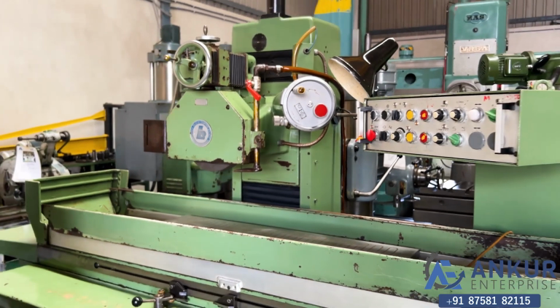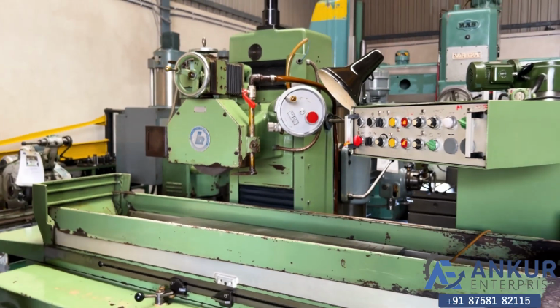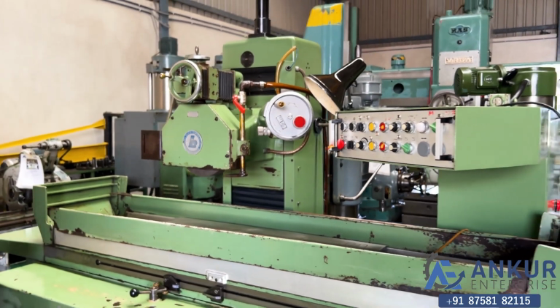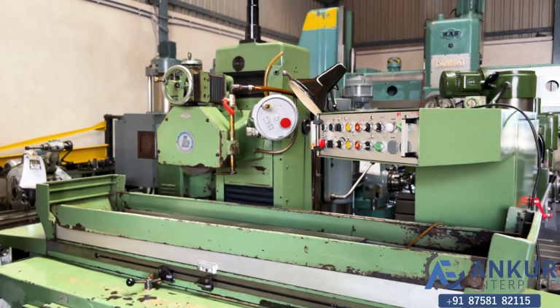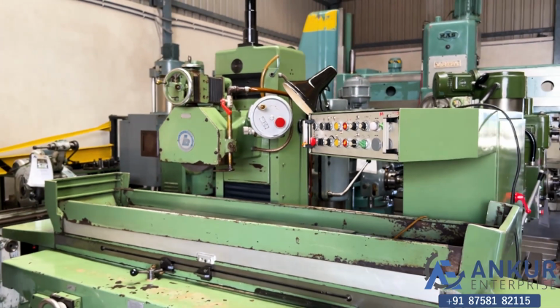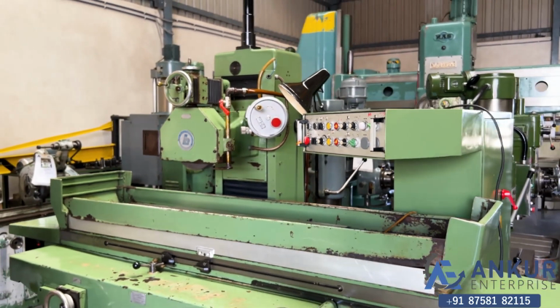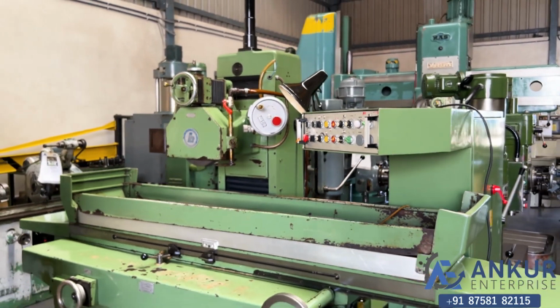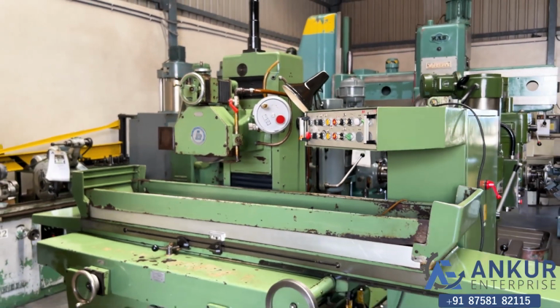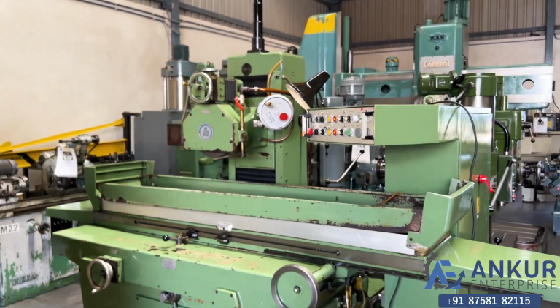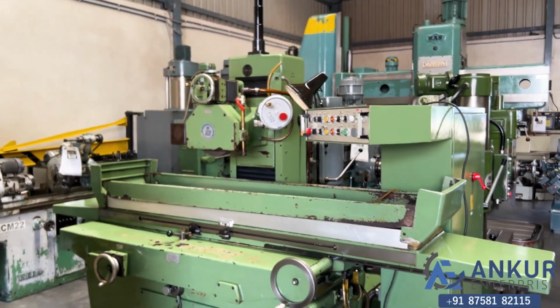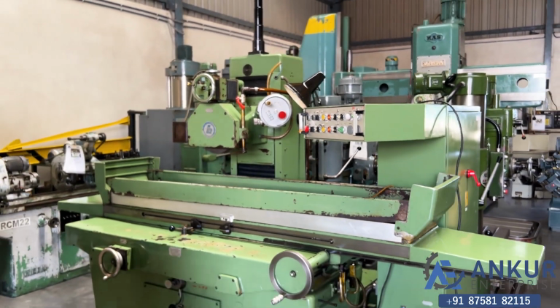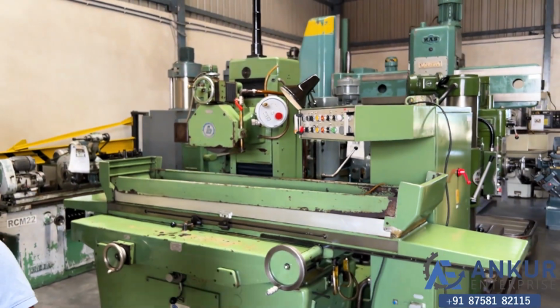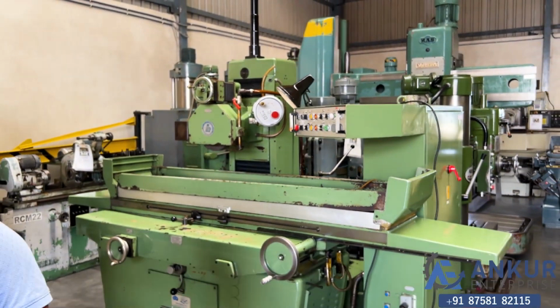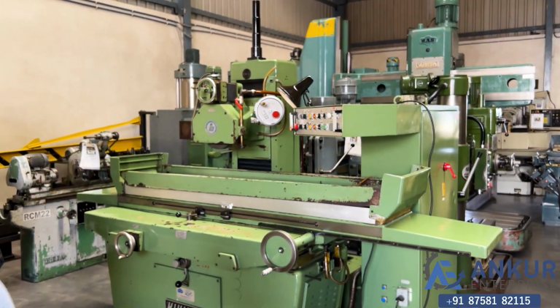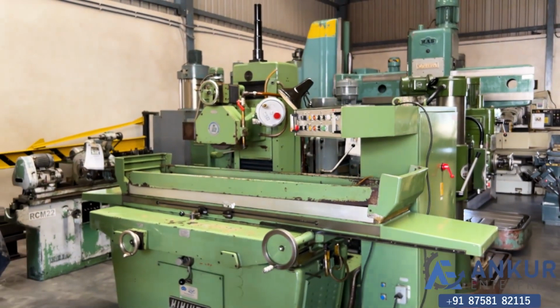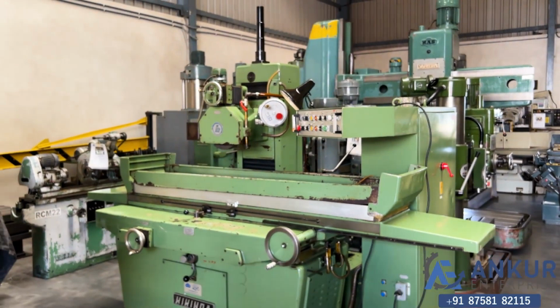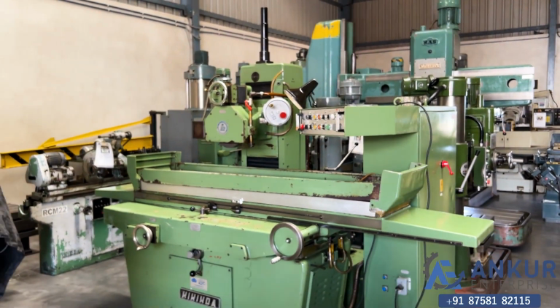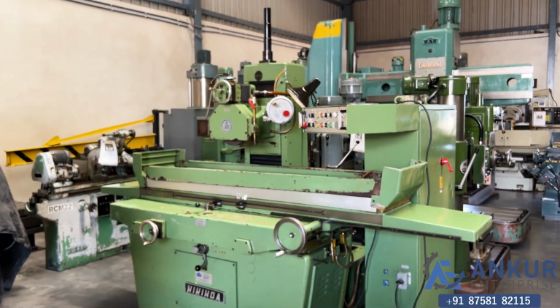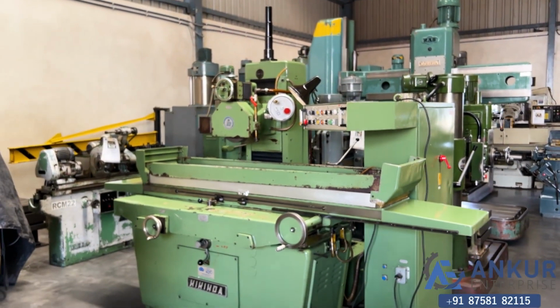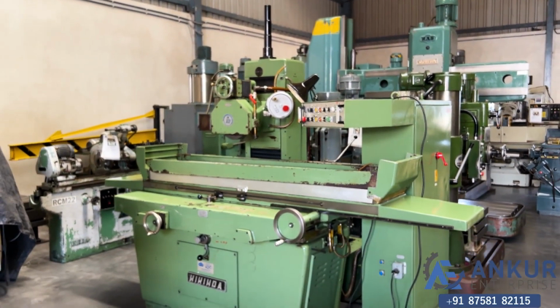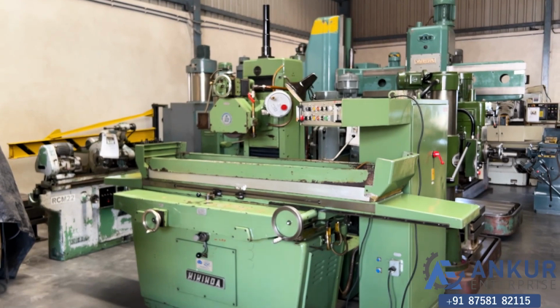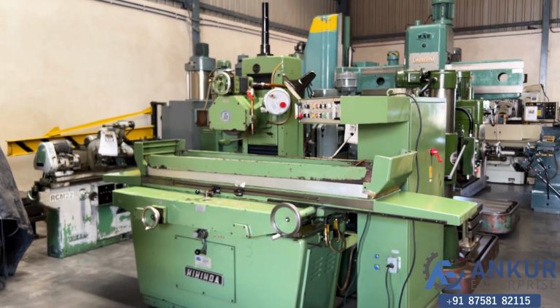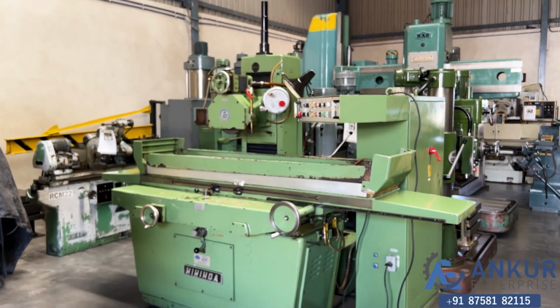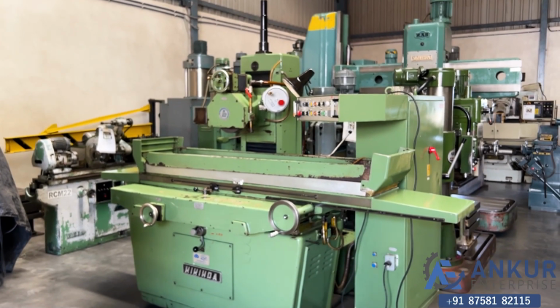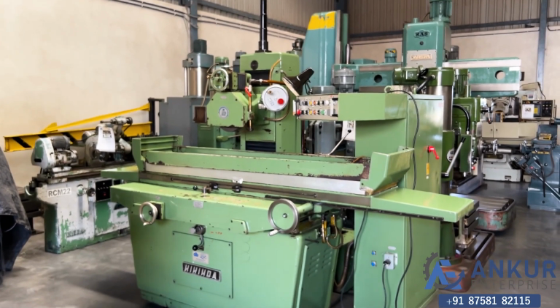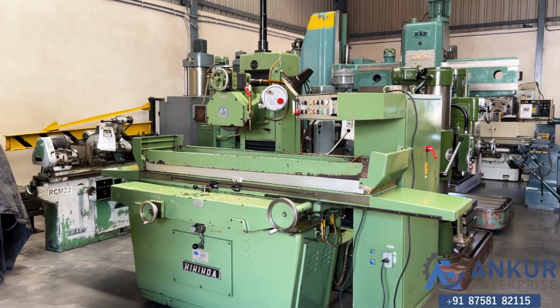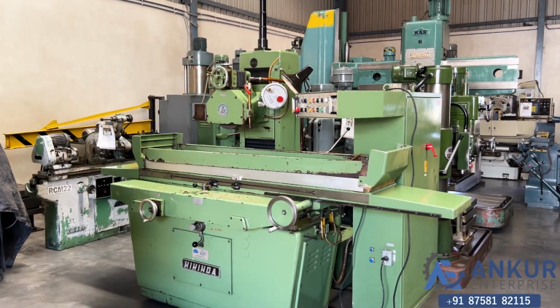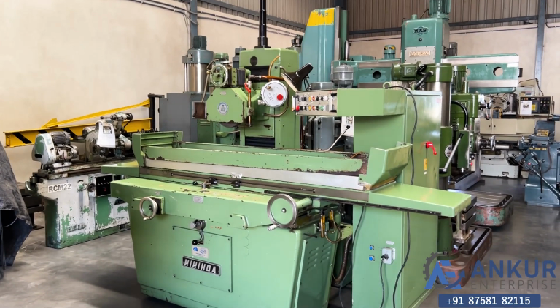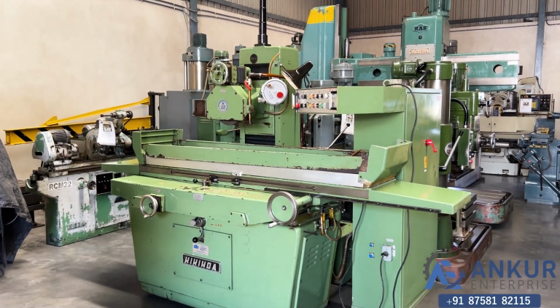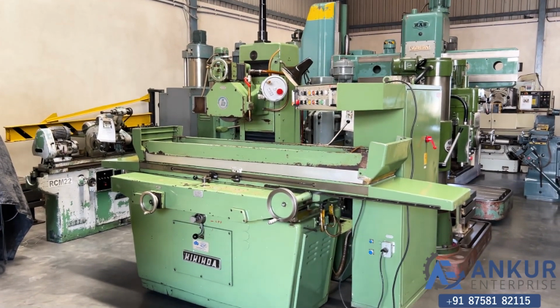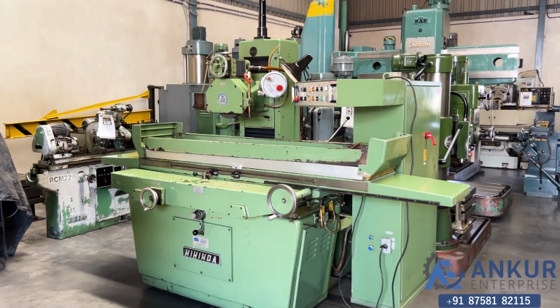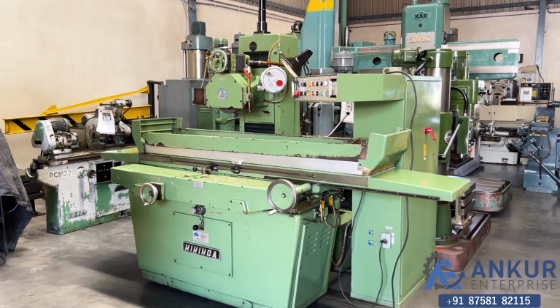The overall working condition of the machine is excellent. All the functions in the machine are working perfectly fine.